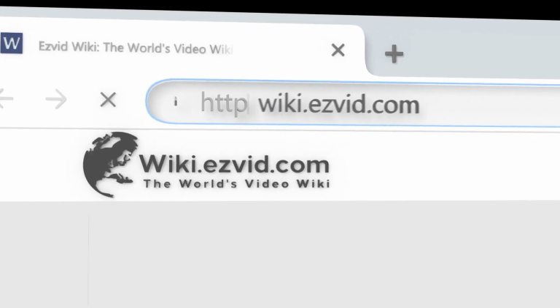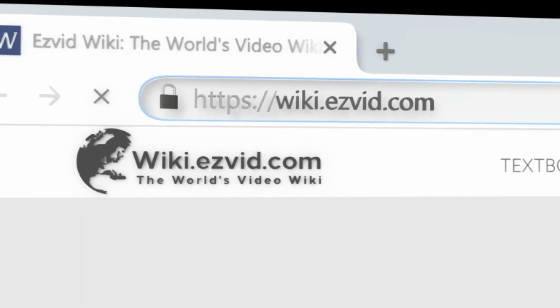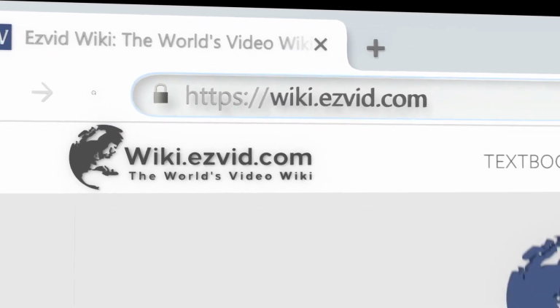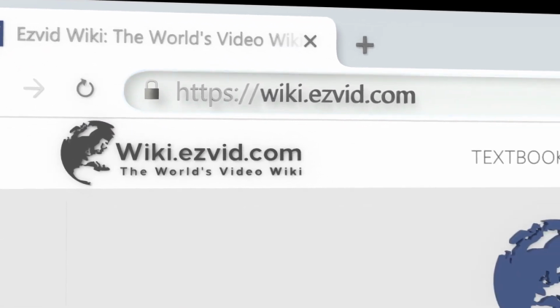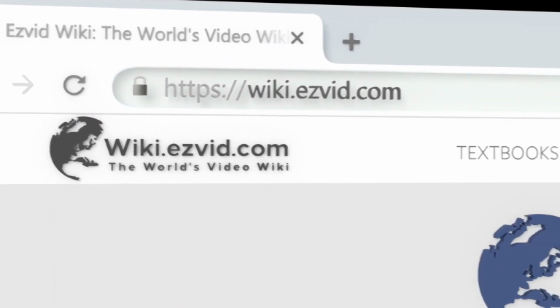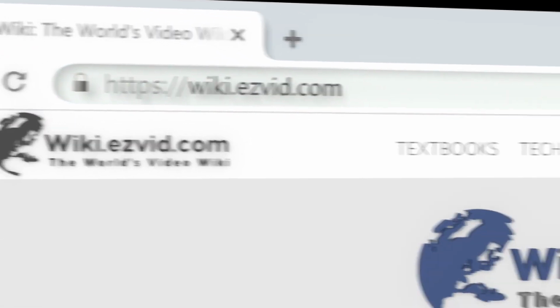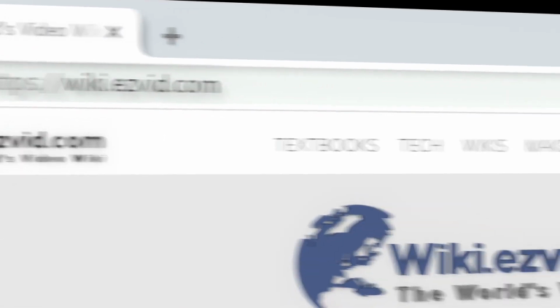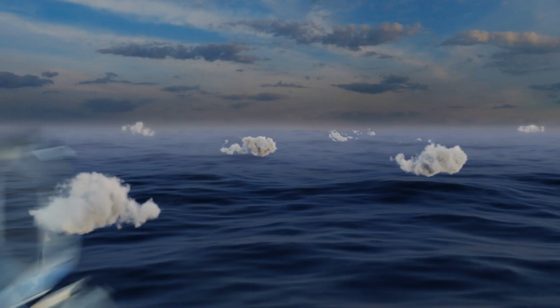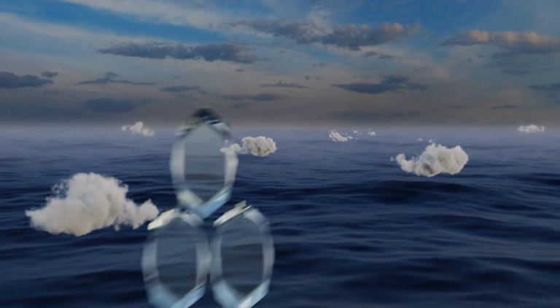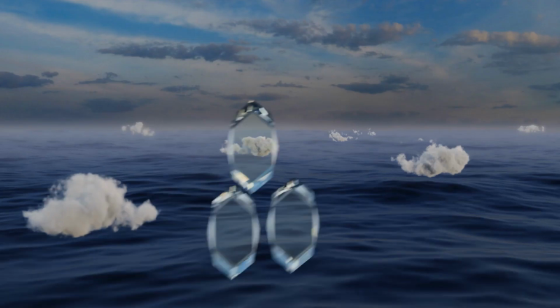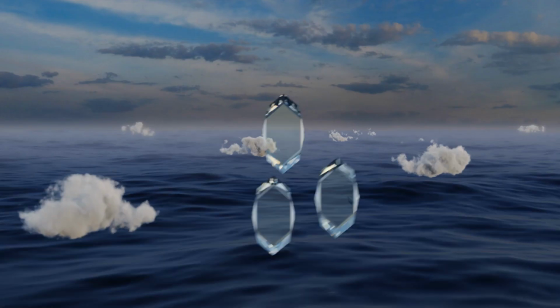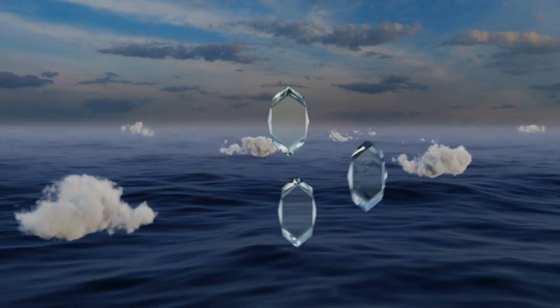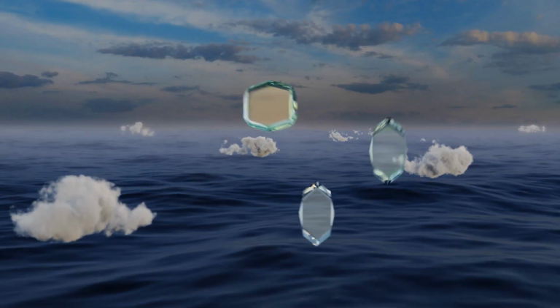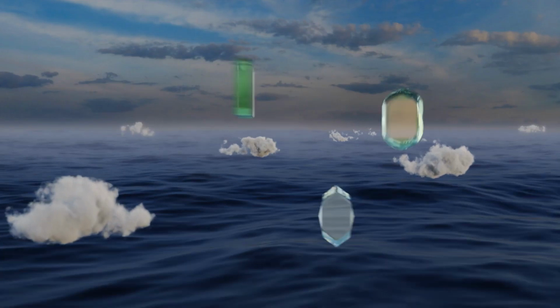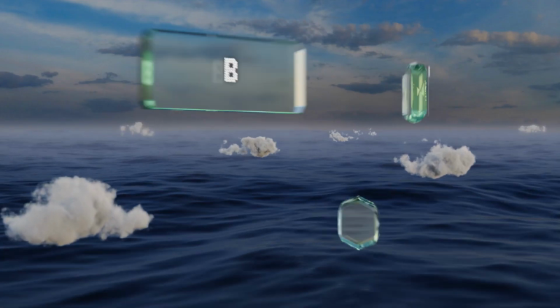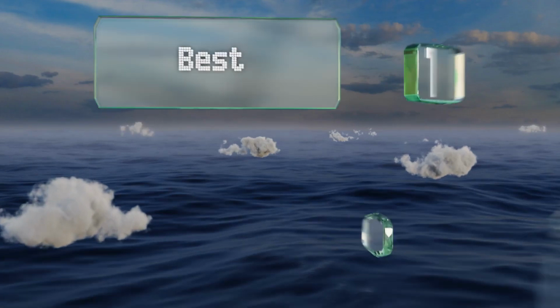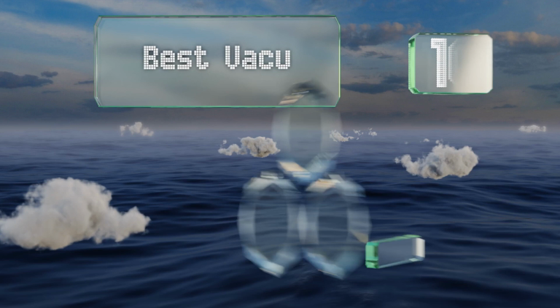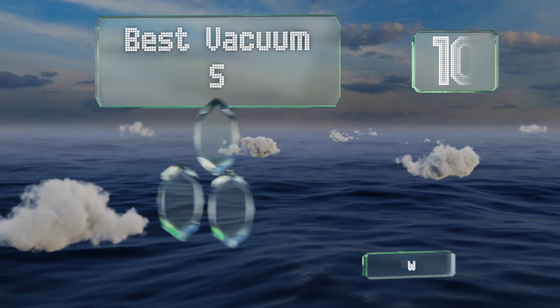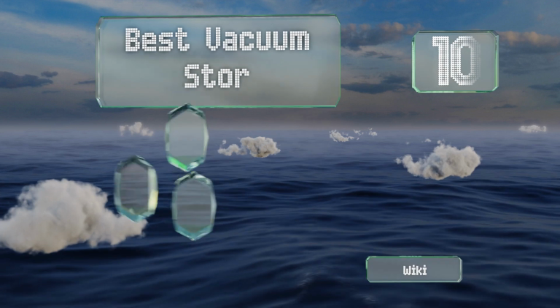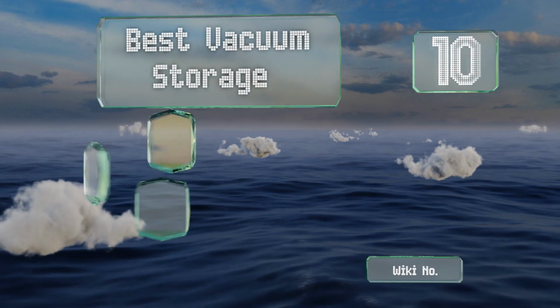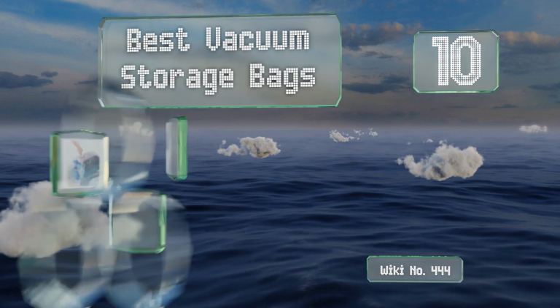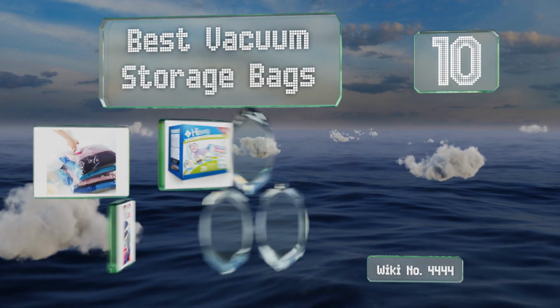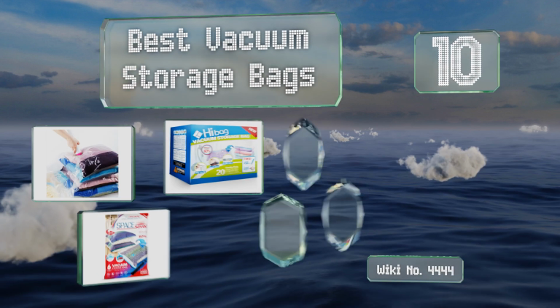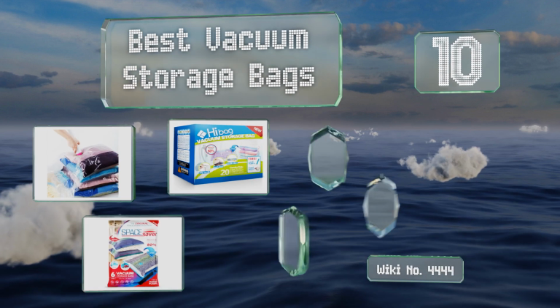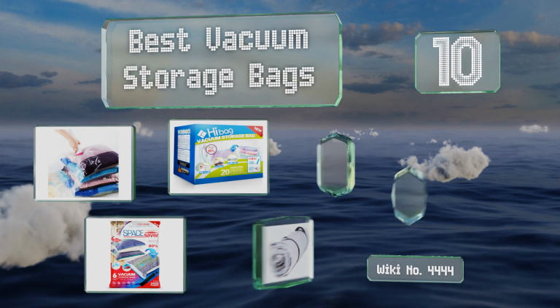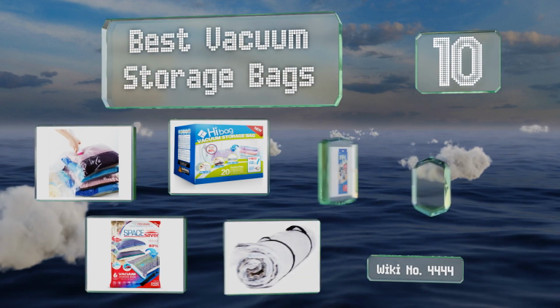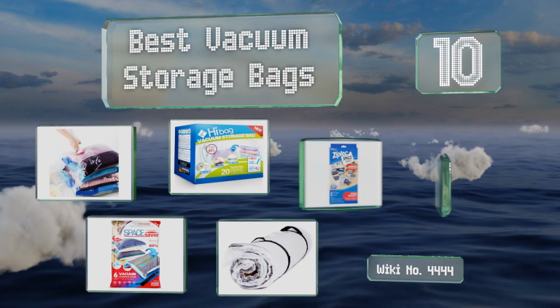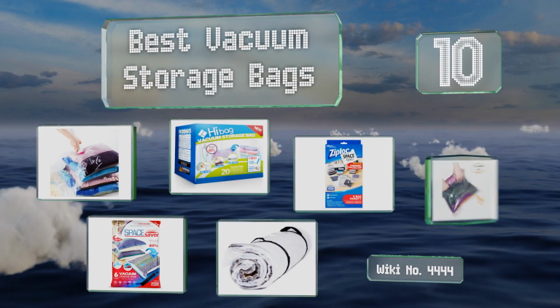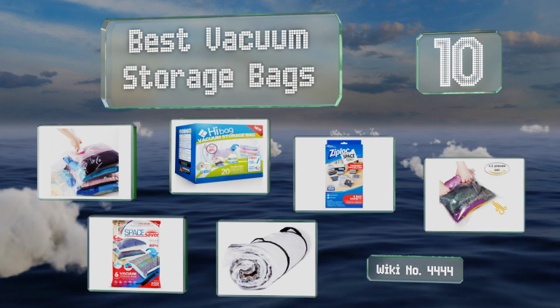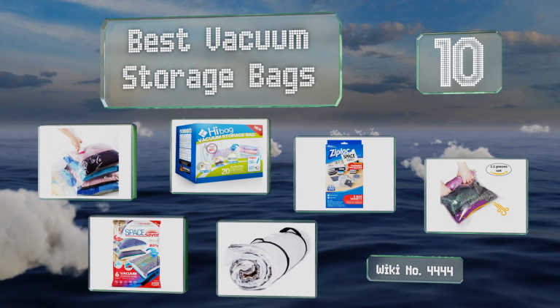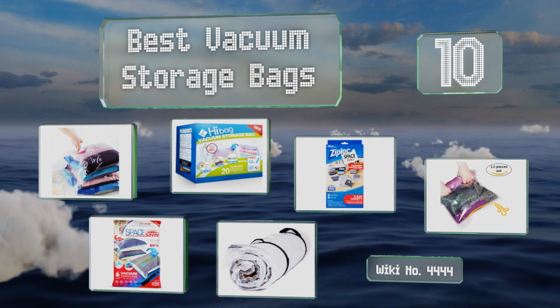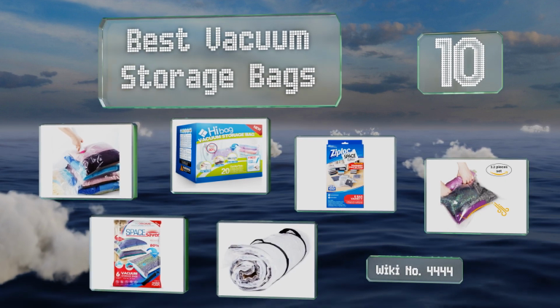EasyVid presents the 10 best vacuum storage bags. Let's get started with the list.